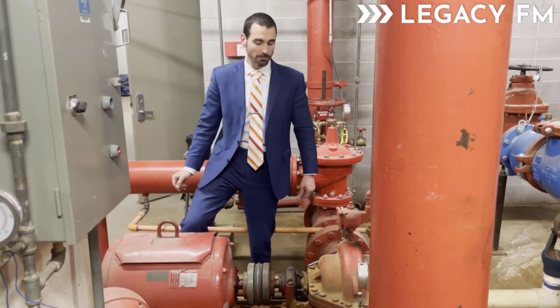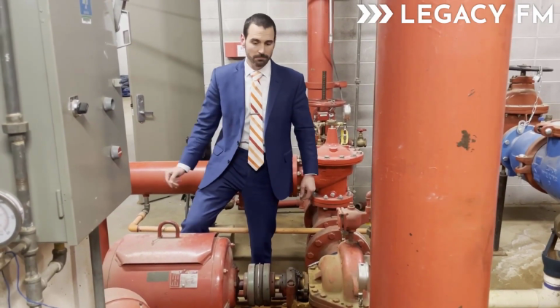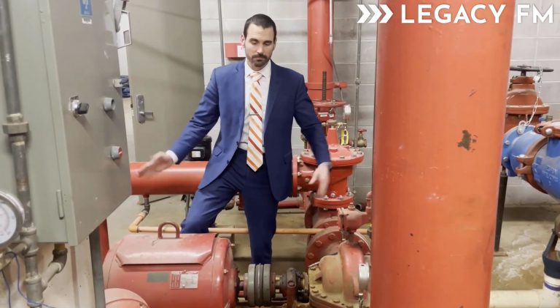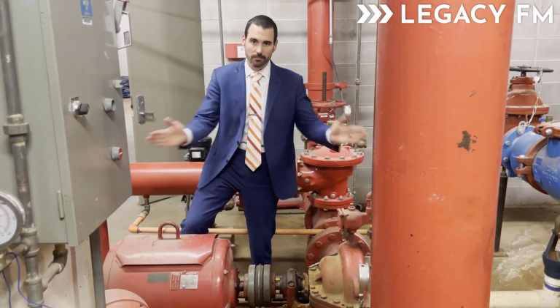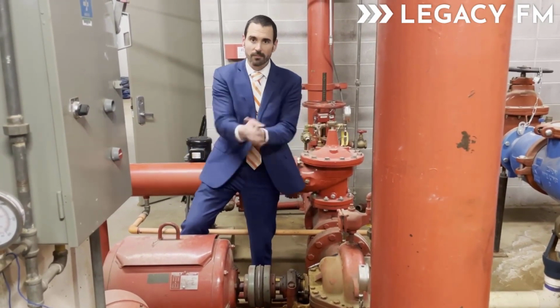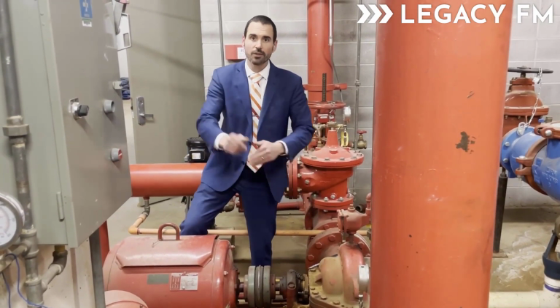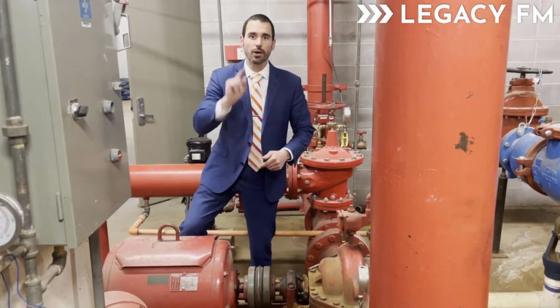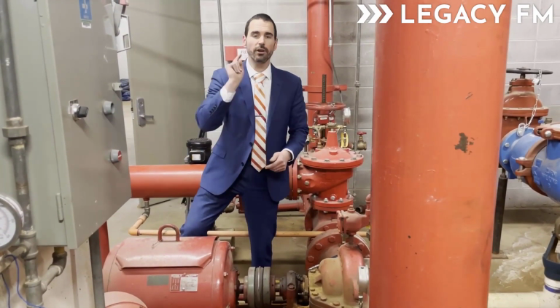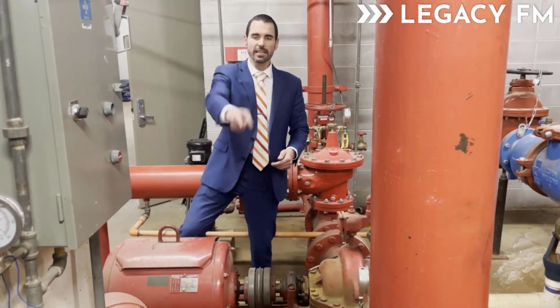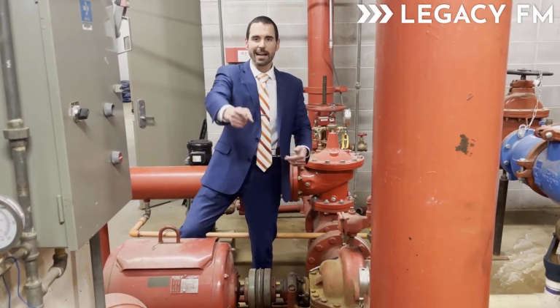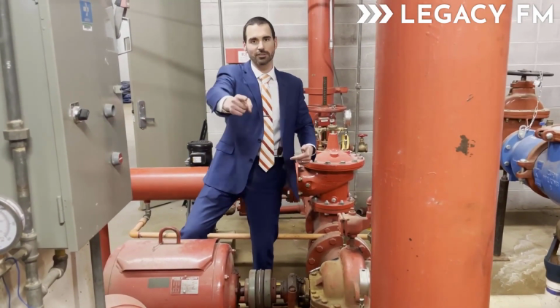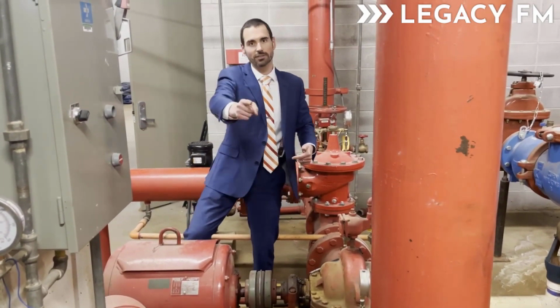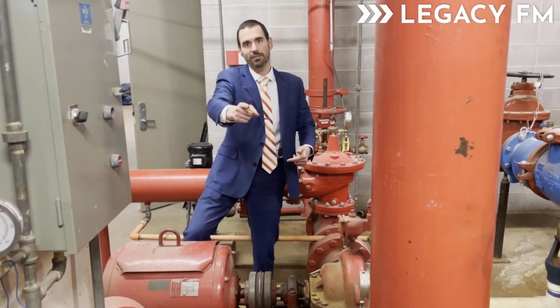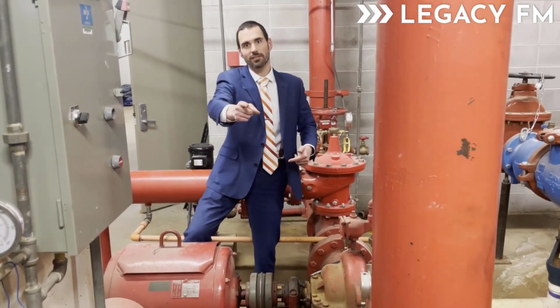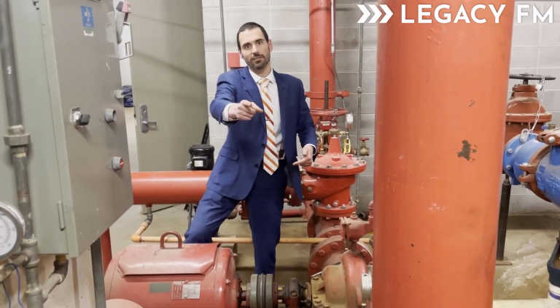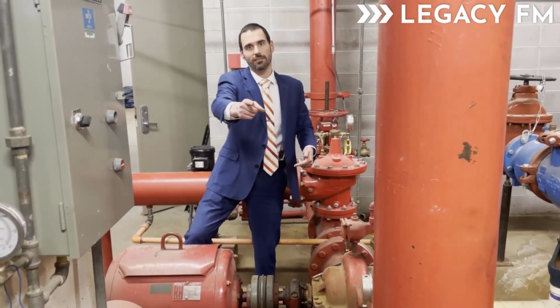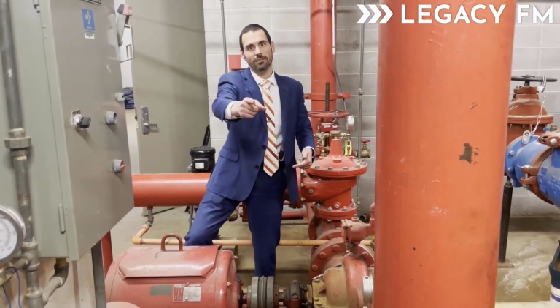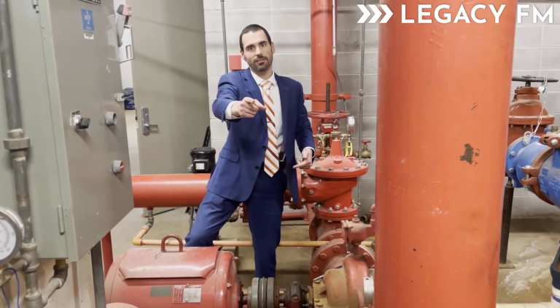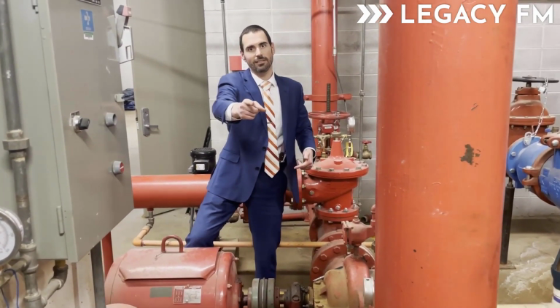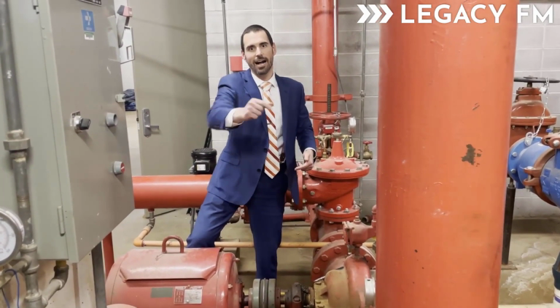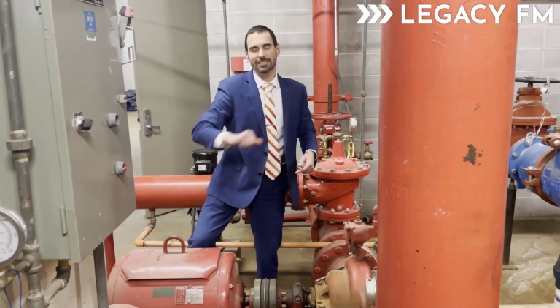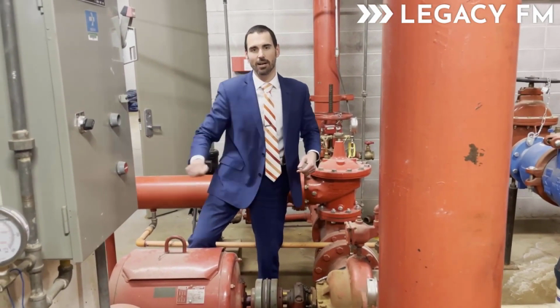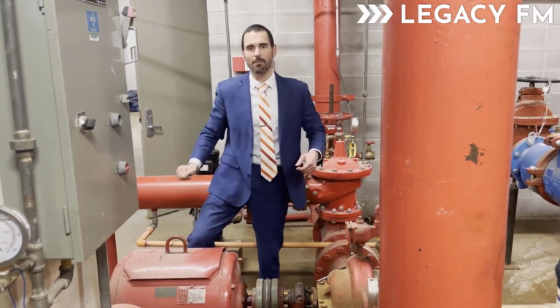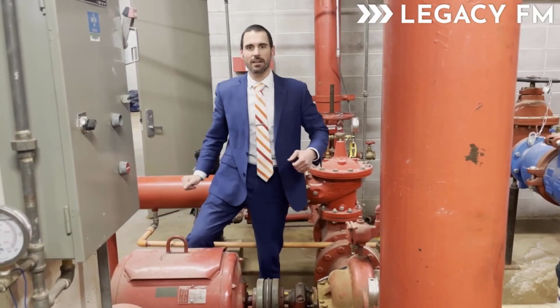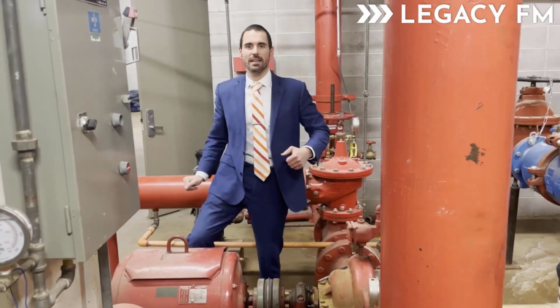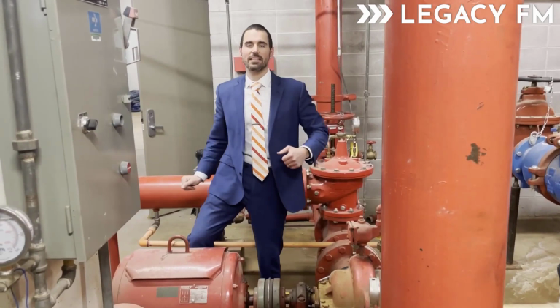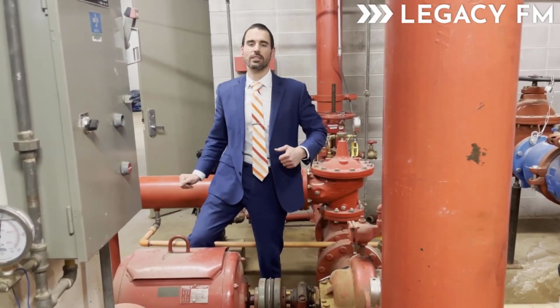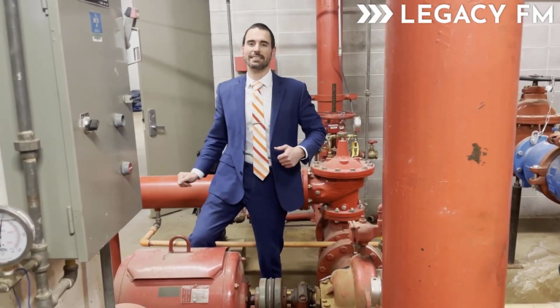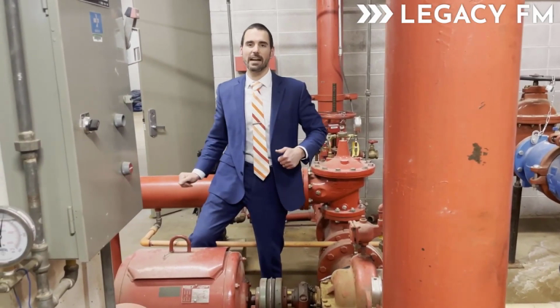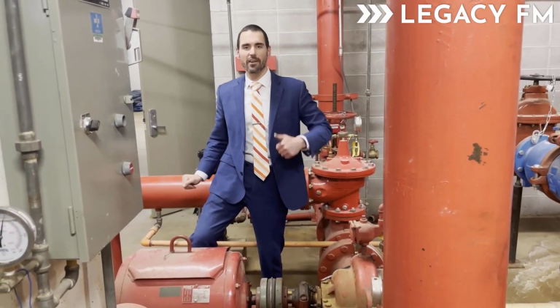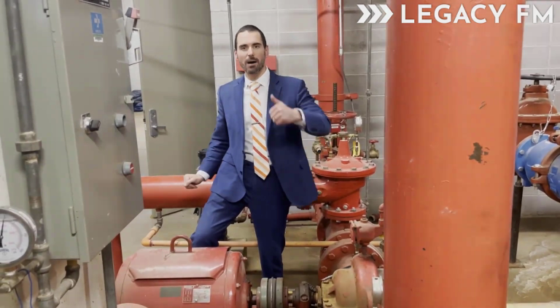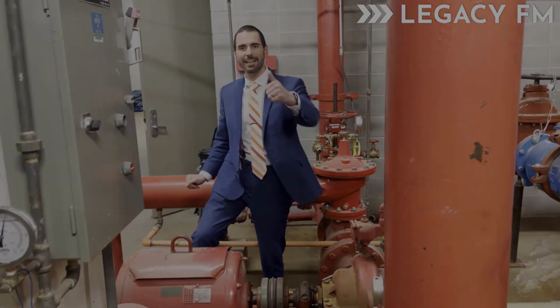Drew, anything else? That's it. Awesome — until next time everybody!